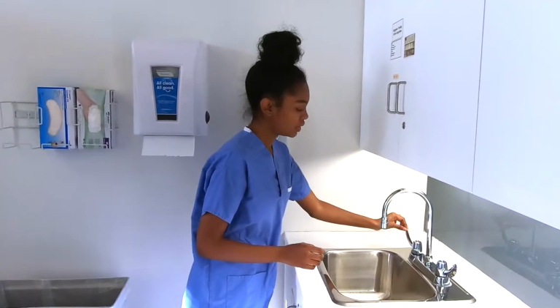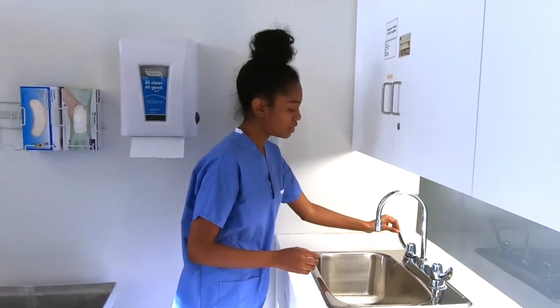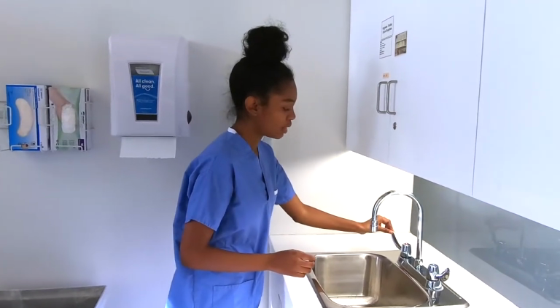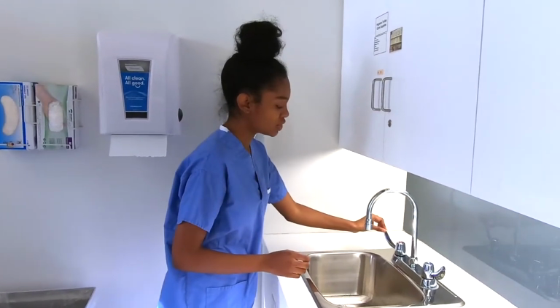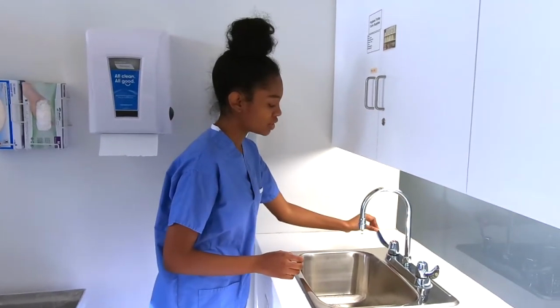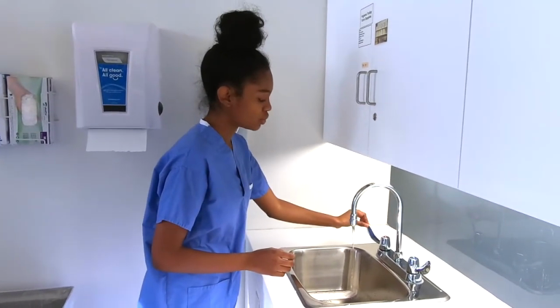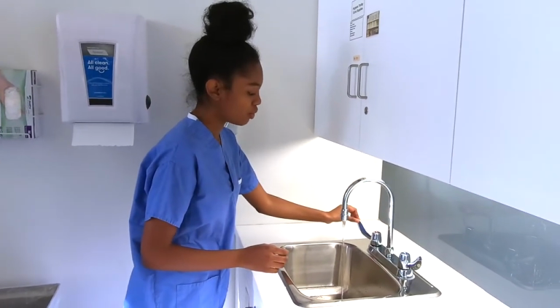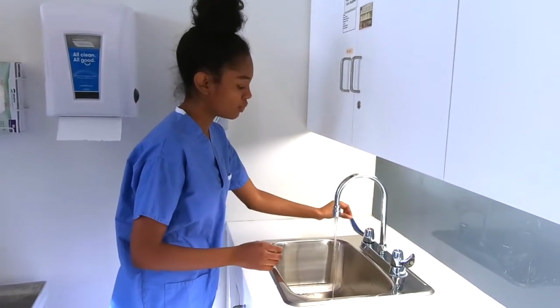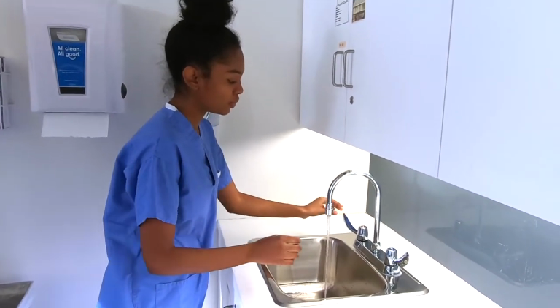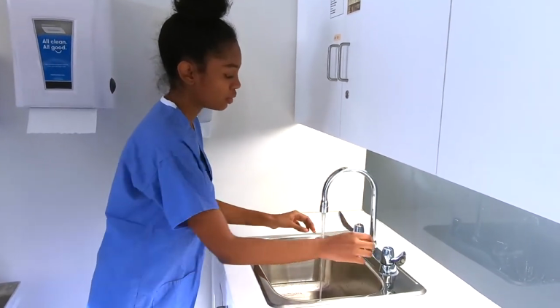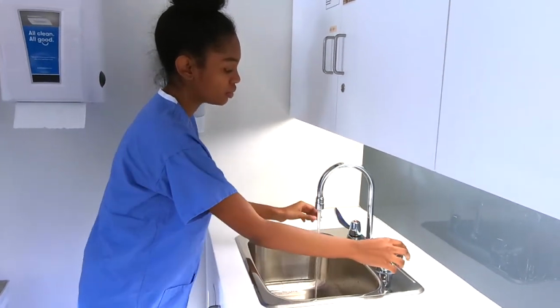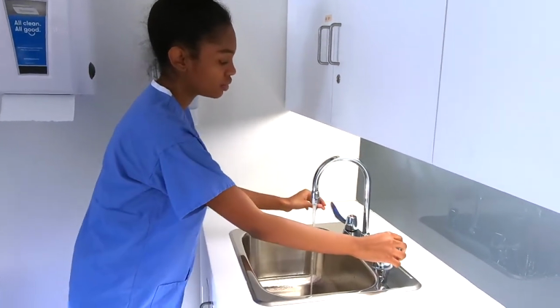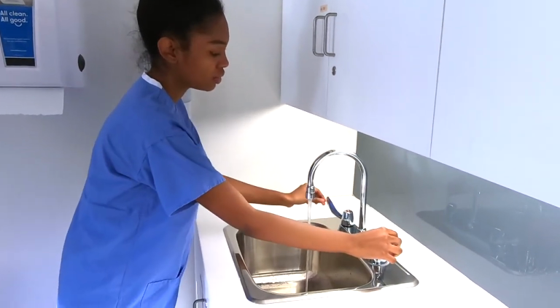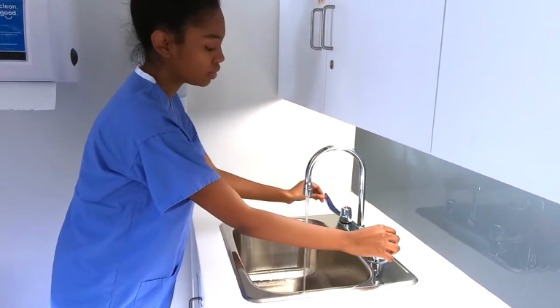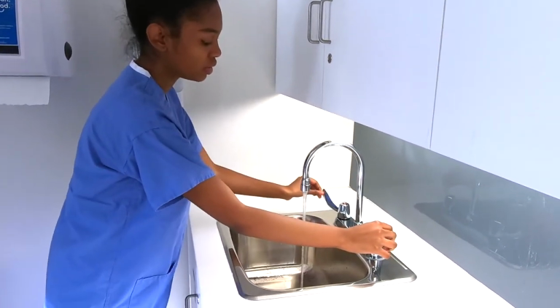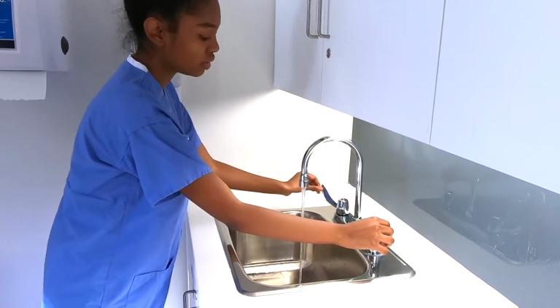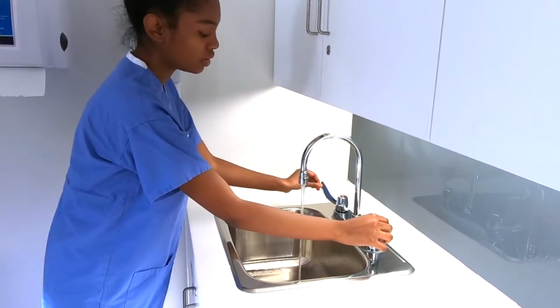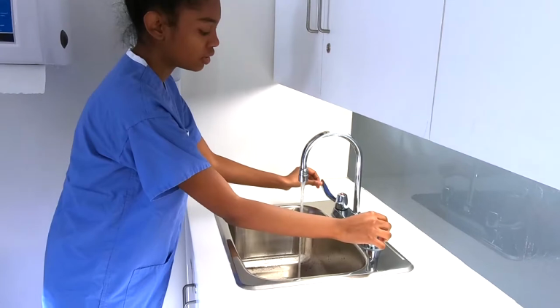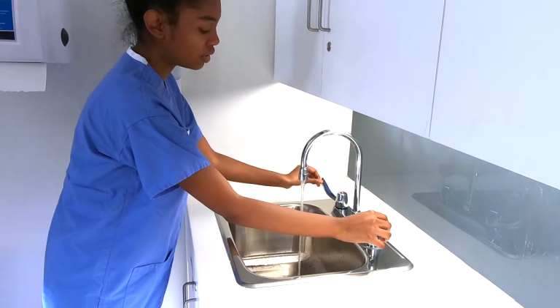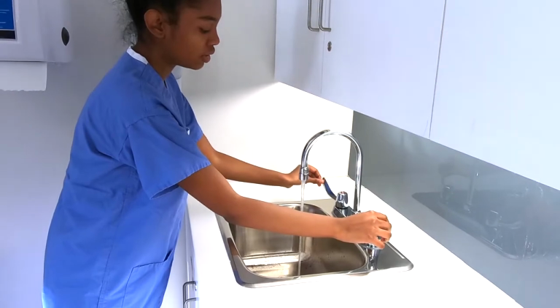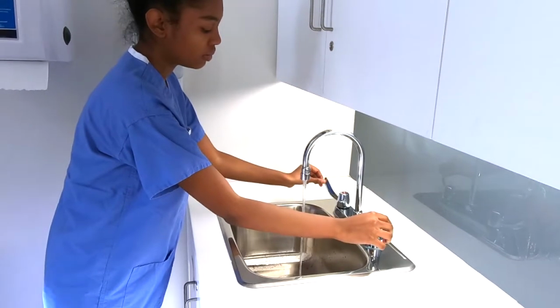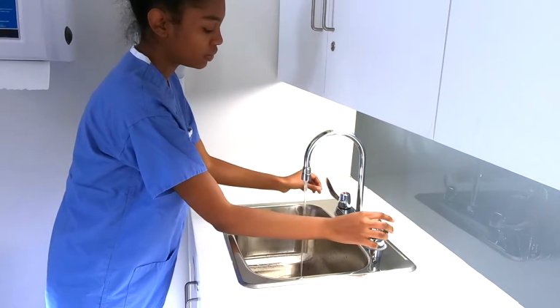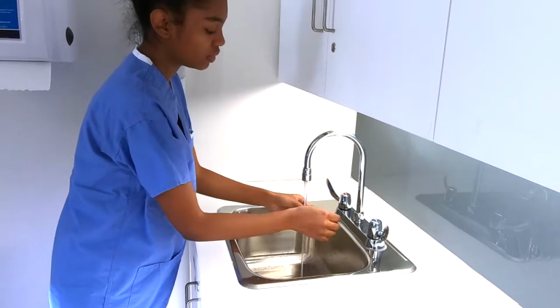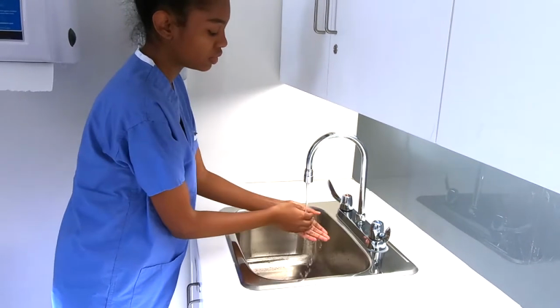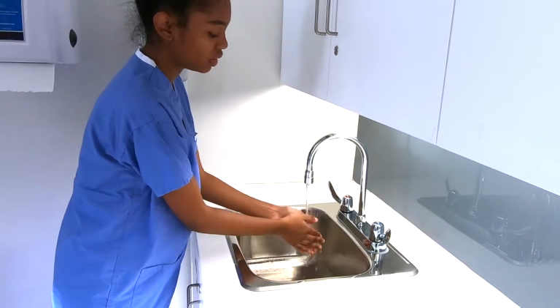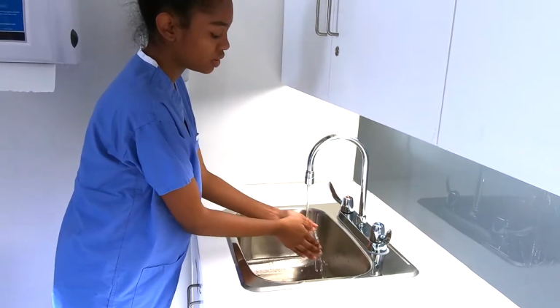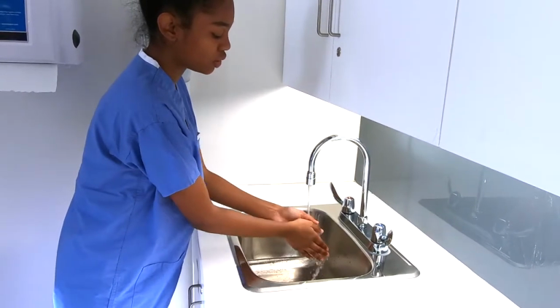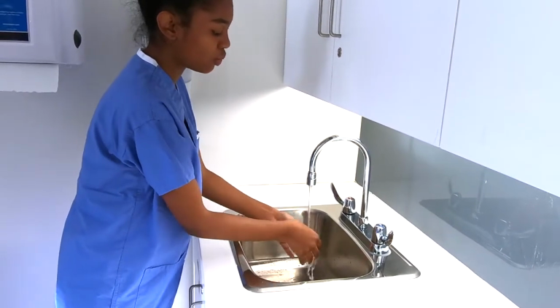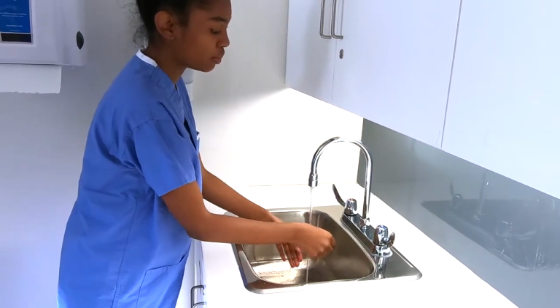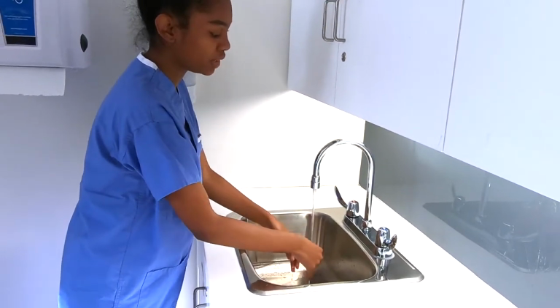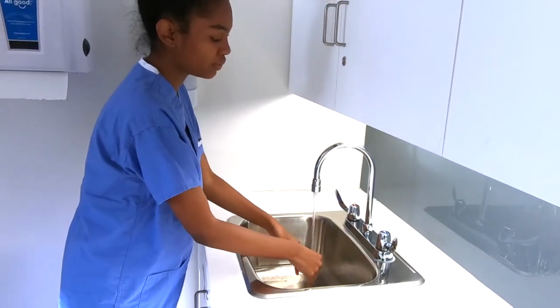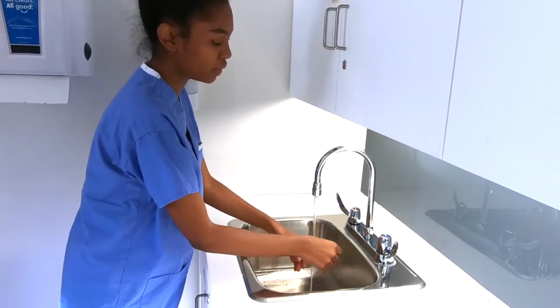So now we're adjusting to a warm, medium flow.